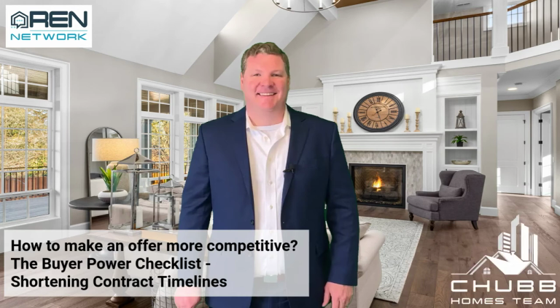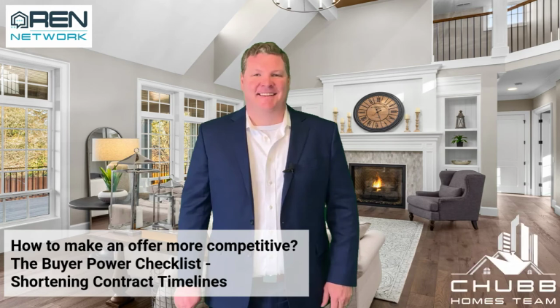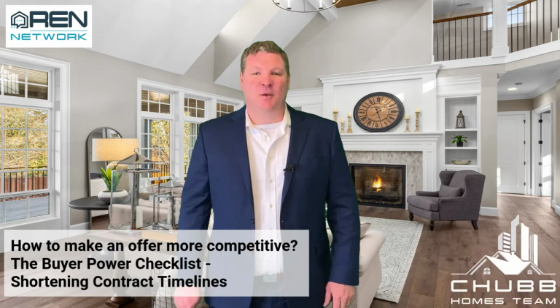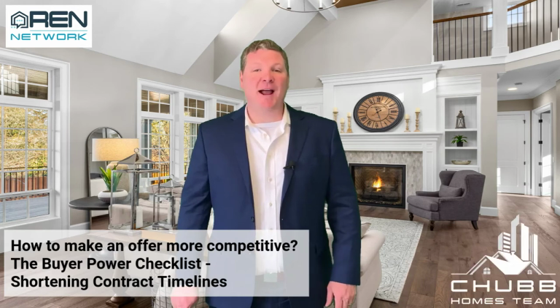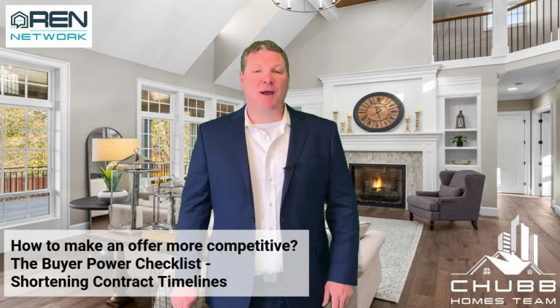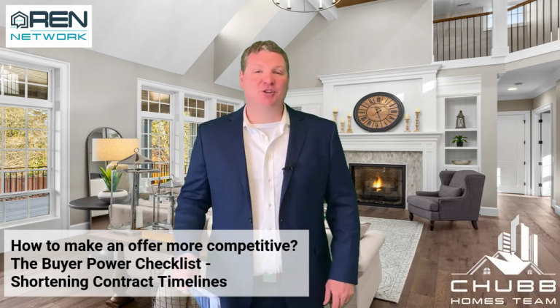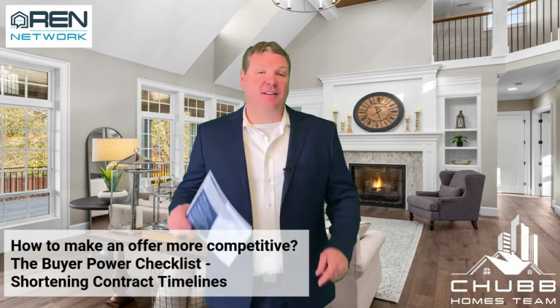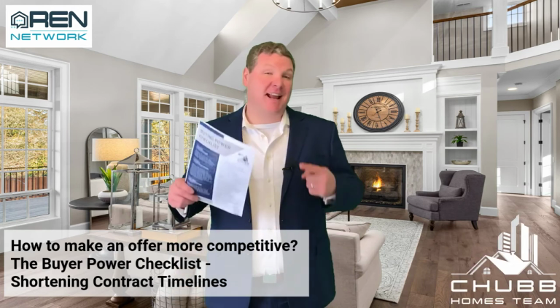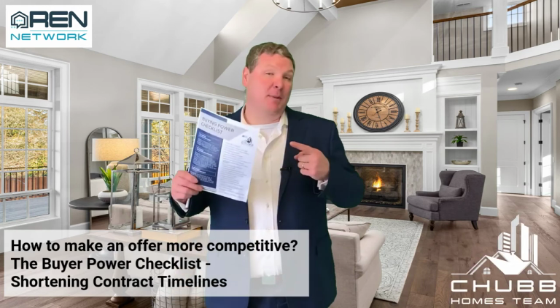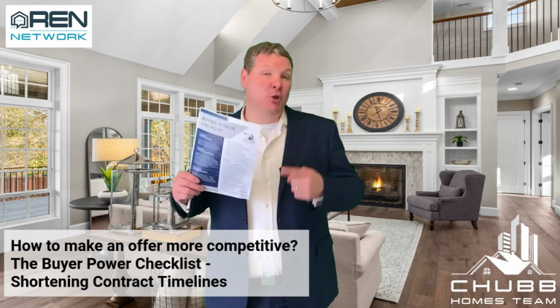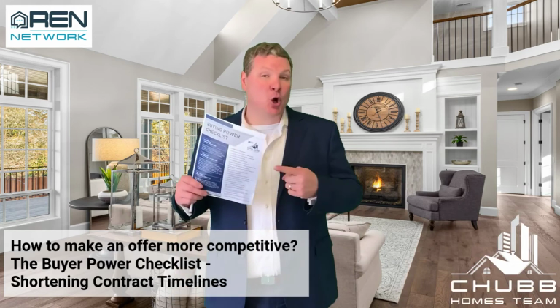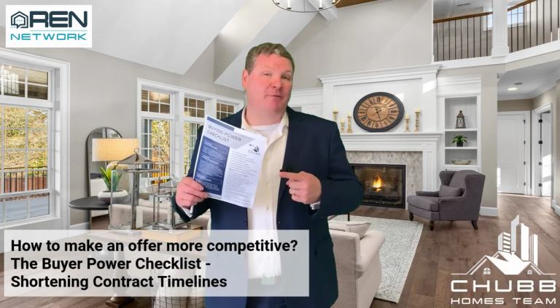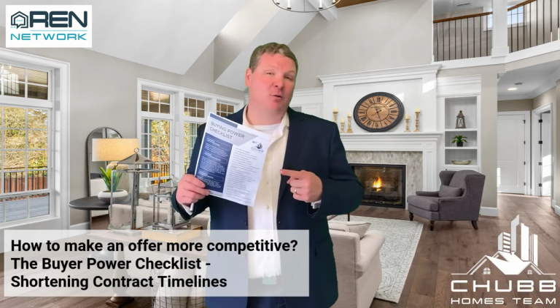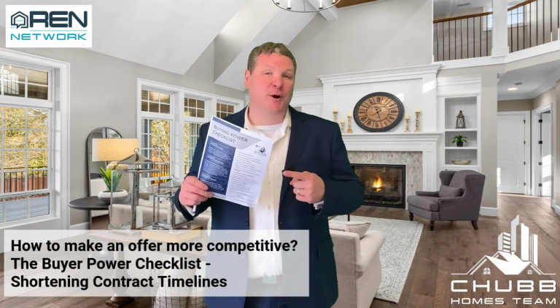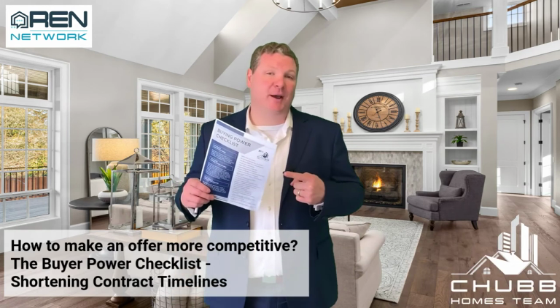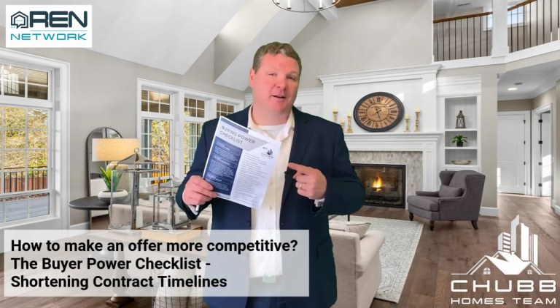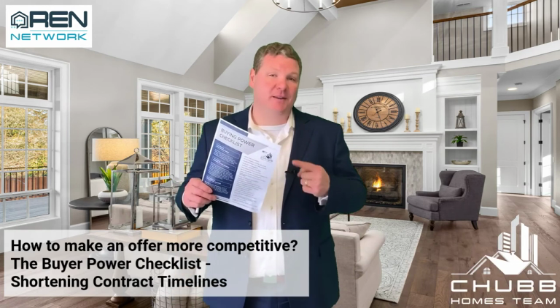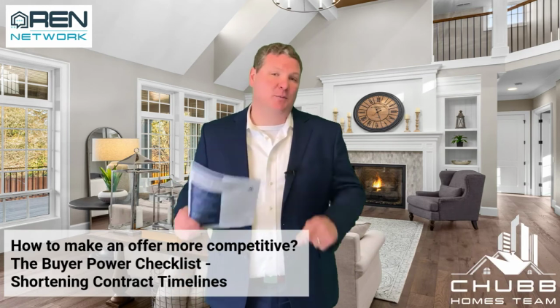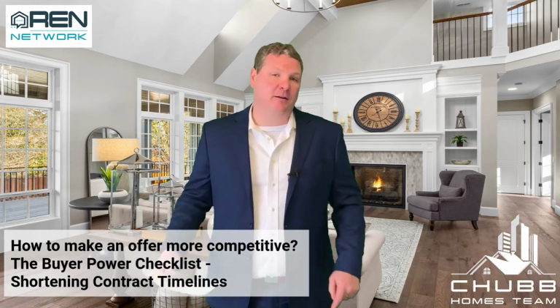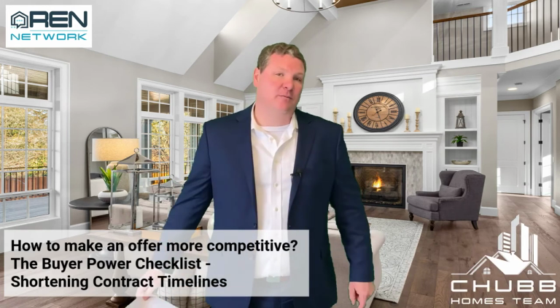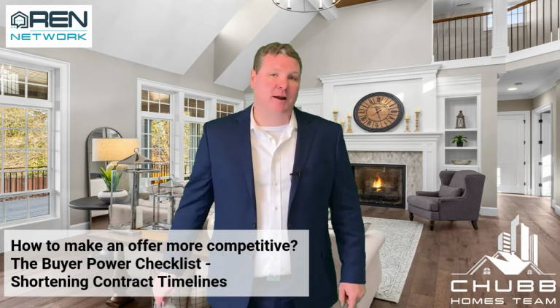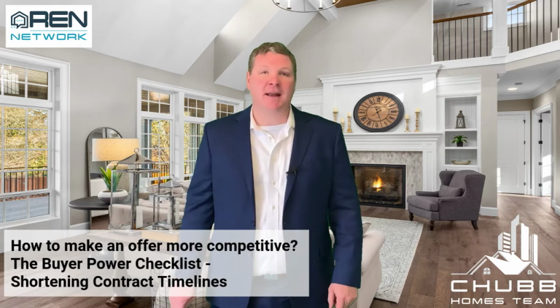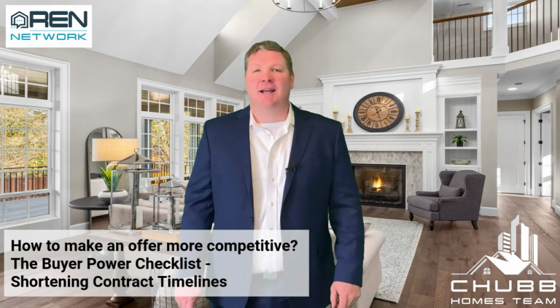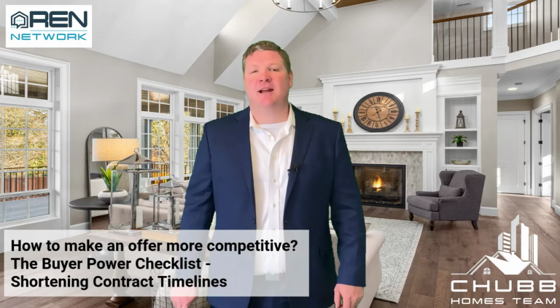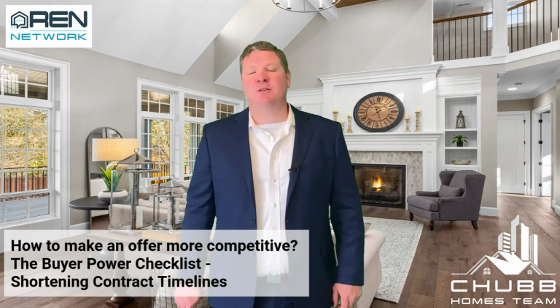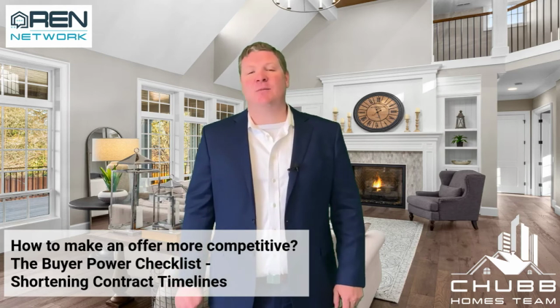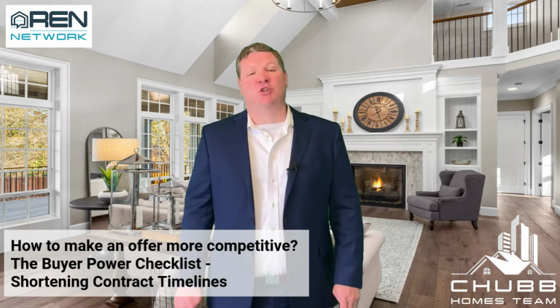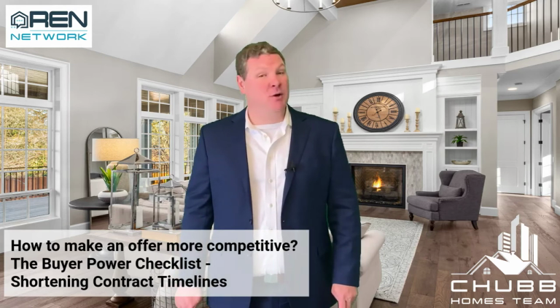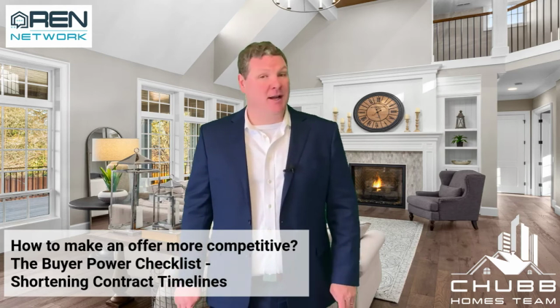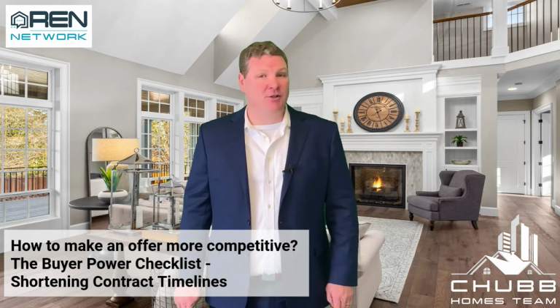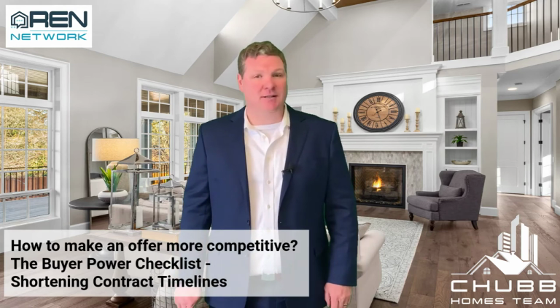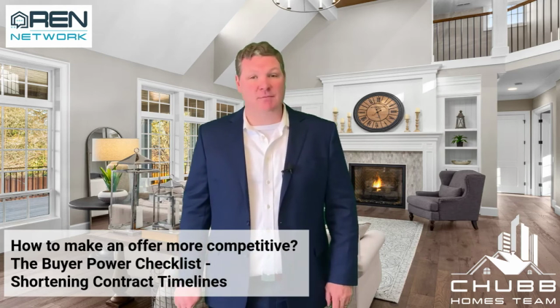The Buying Power Checklist on how to make your offer more competitive in this competitive market. Today we're talking about shortening contract timelines.